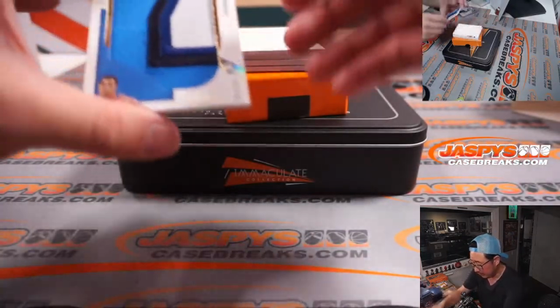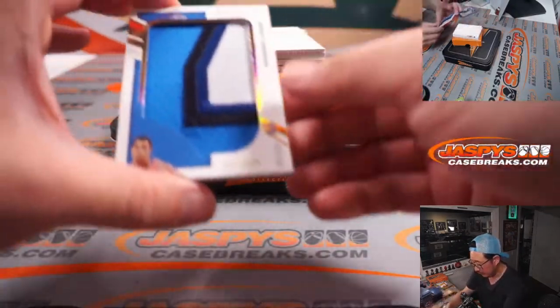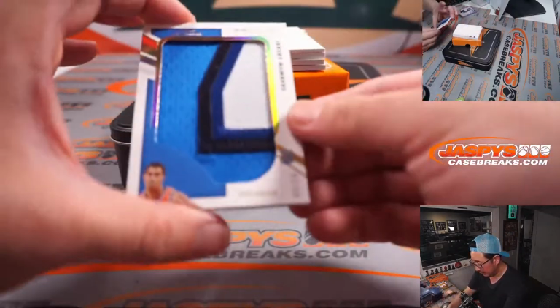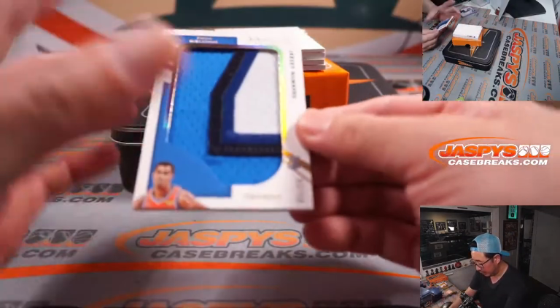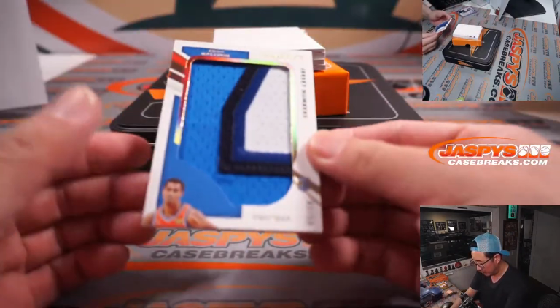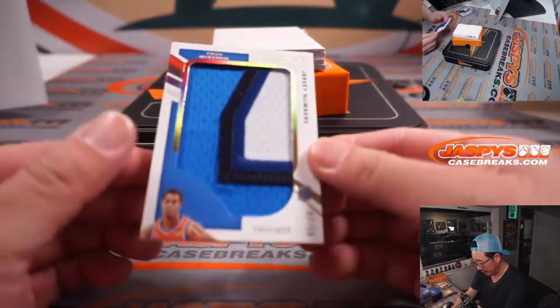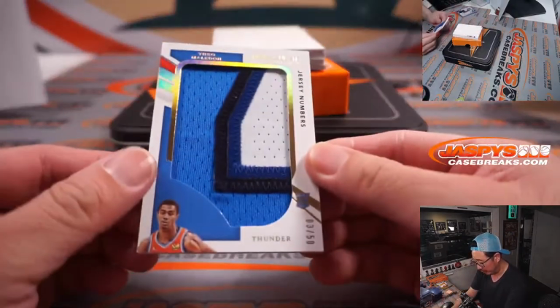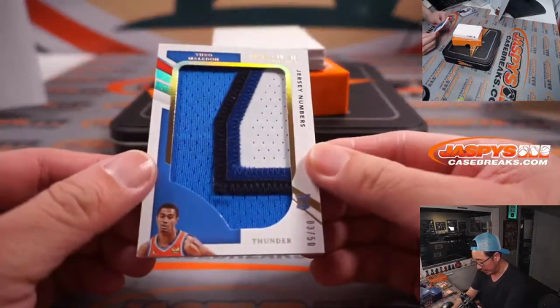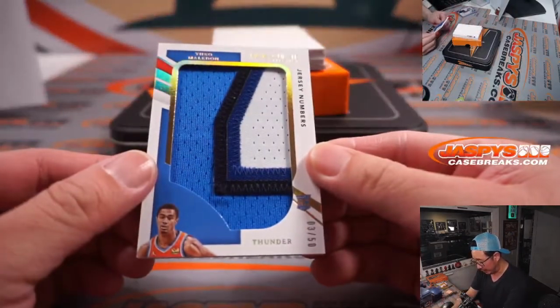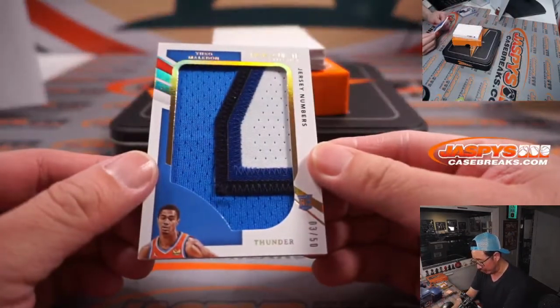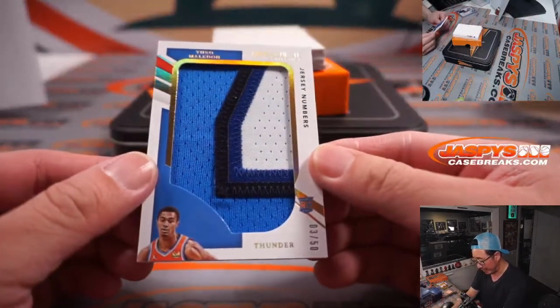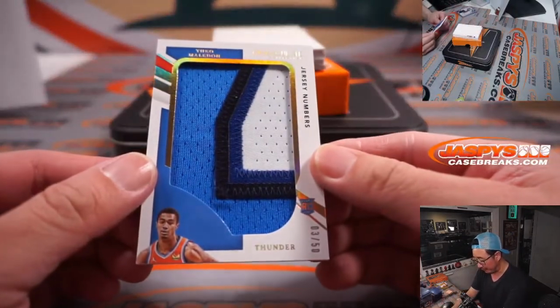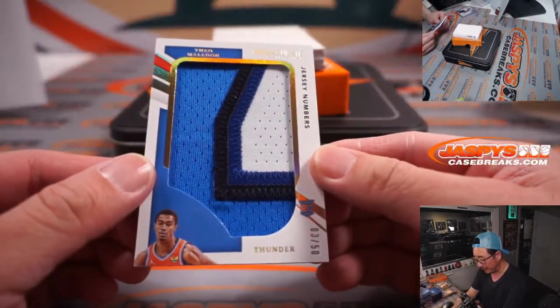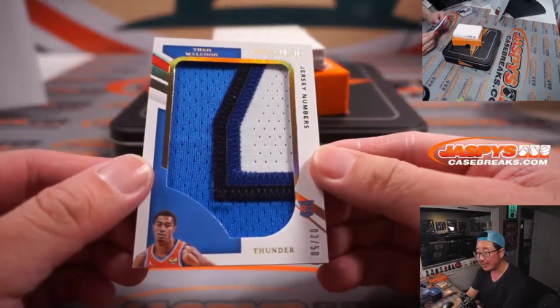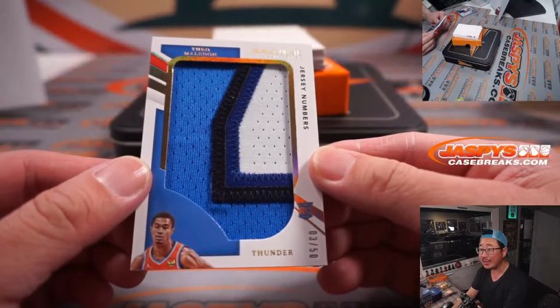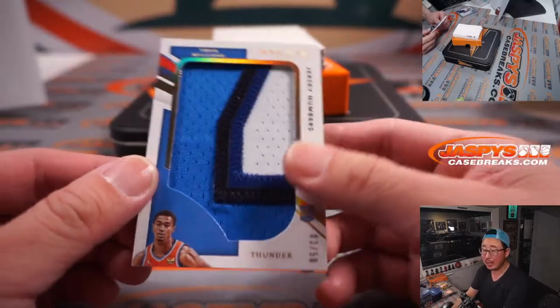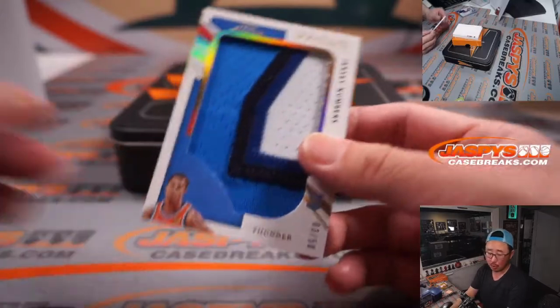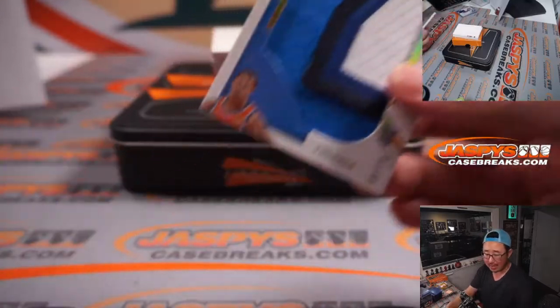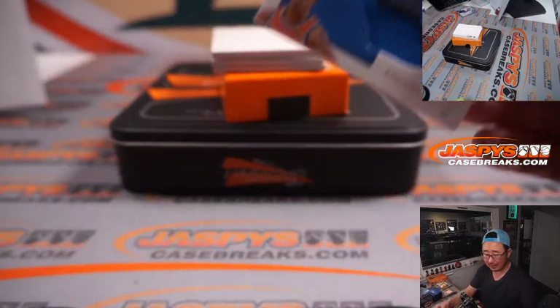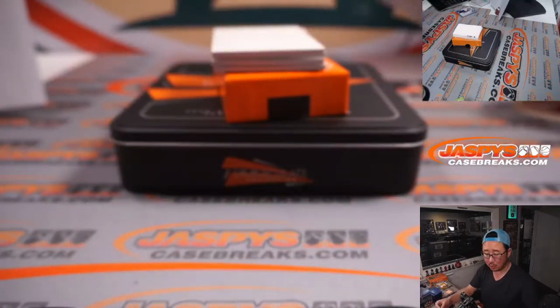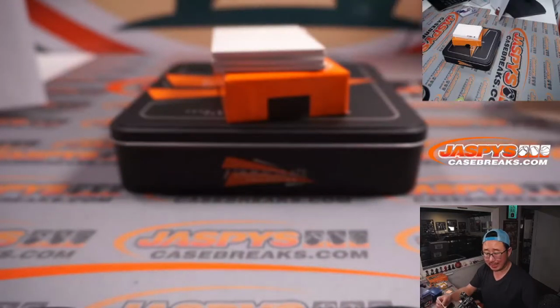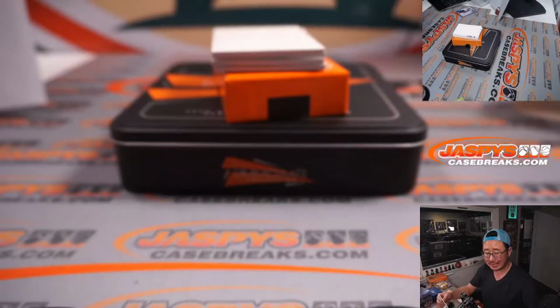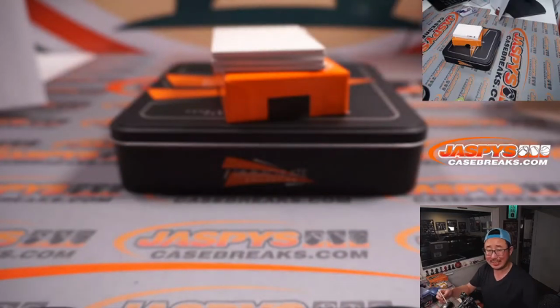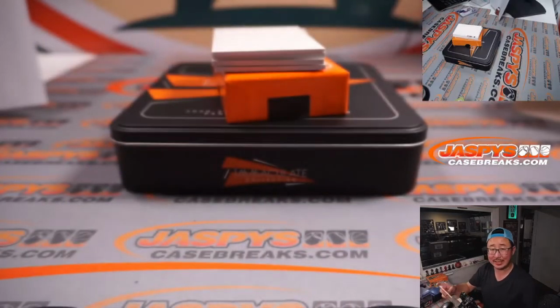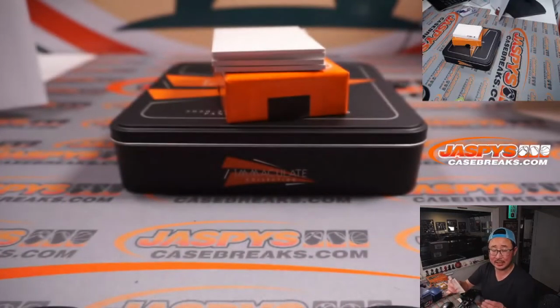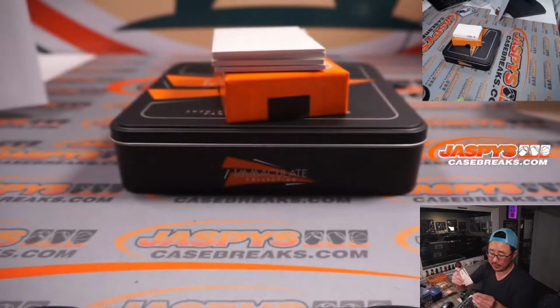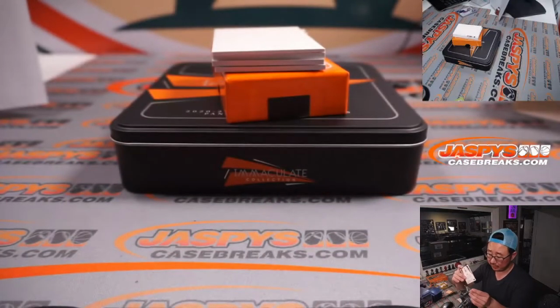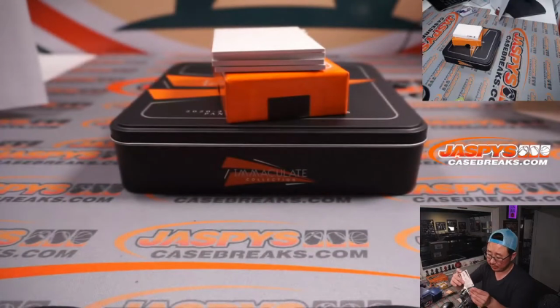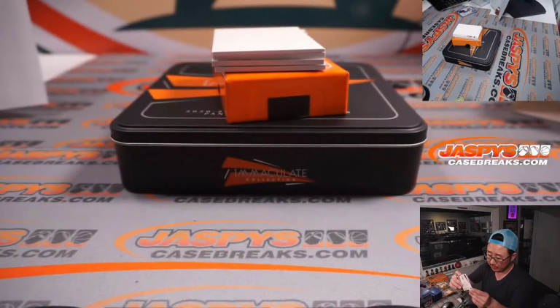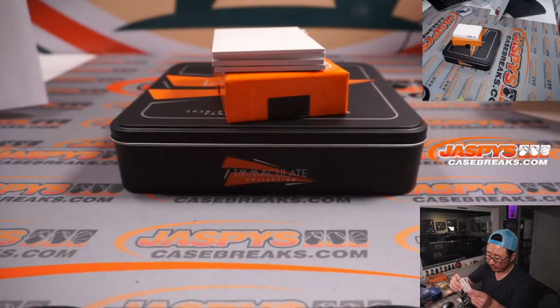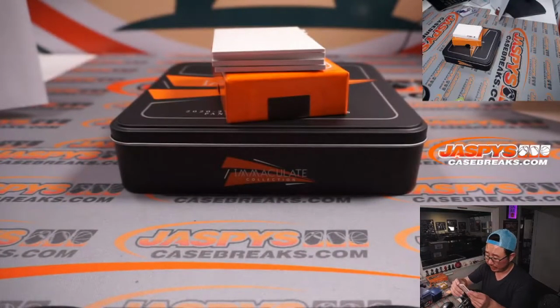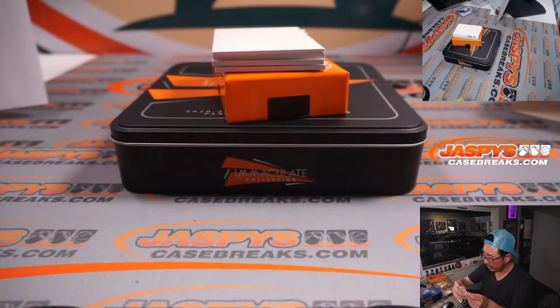Big jersey number right here — 3 out of 50, Theo Maledon, OKC. Nick Smith with the Thunder.